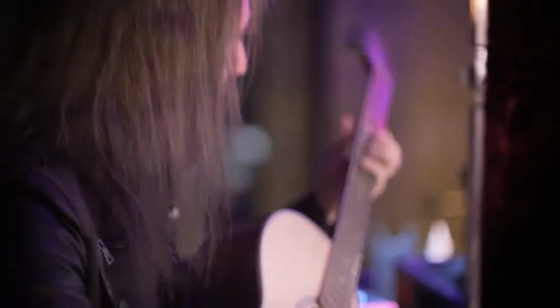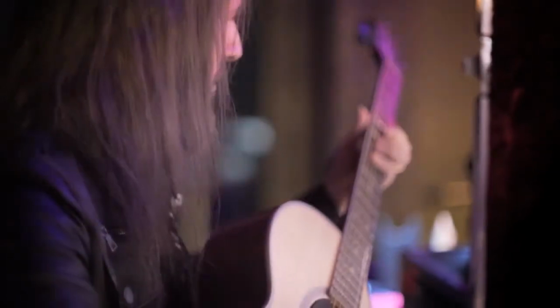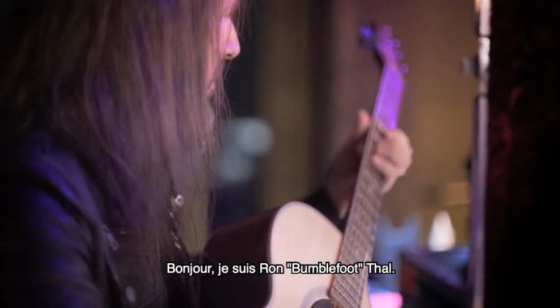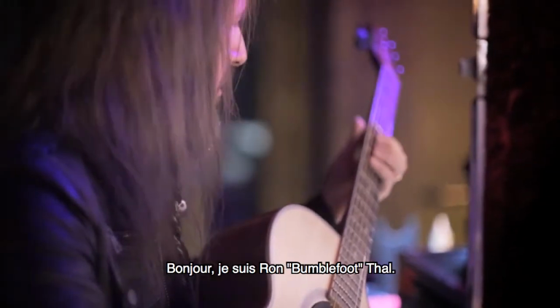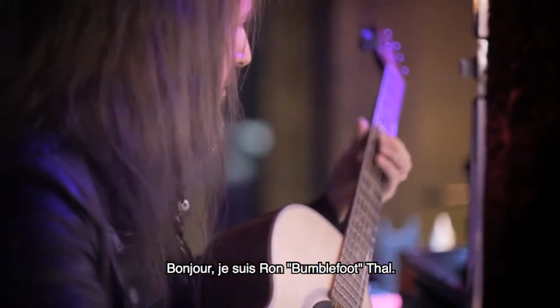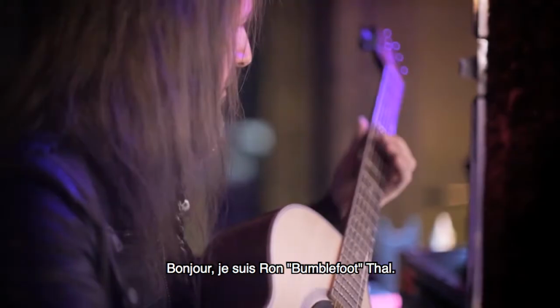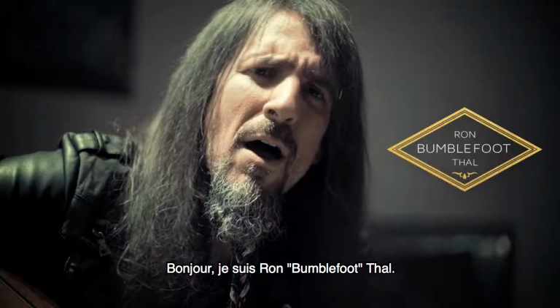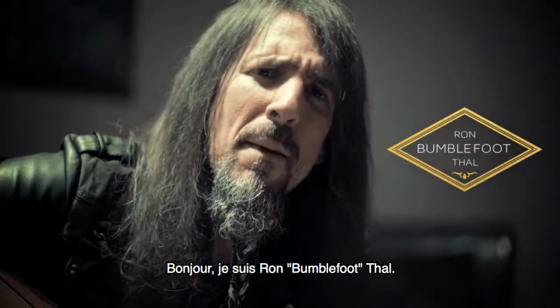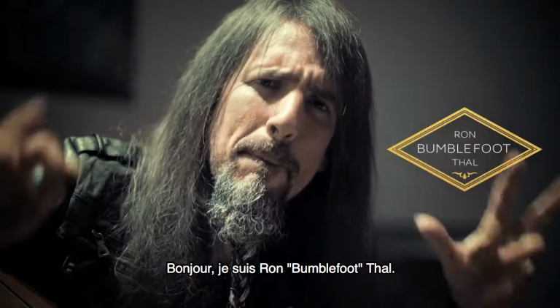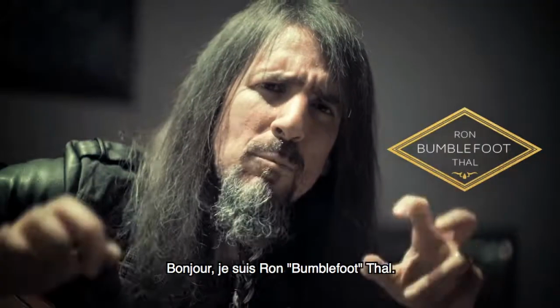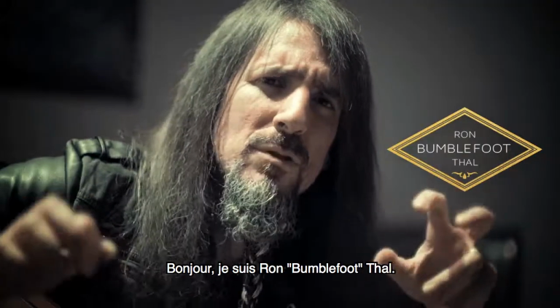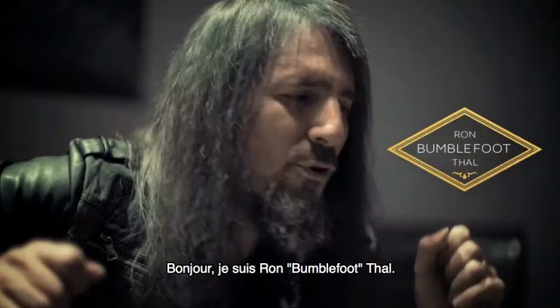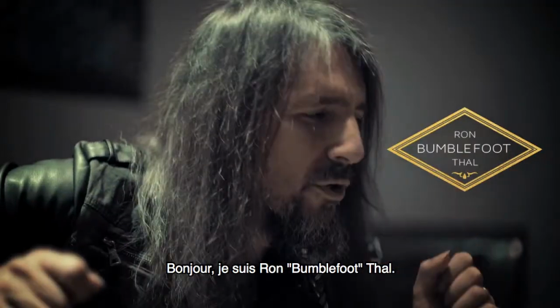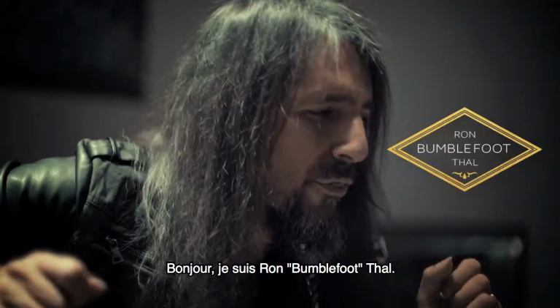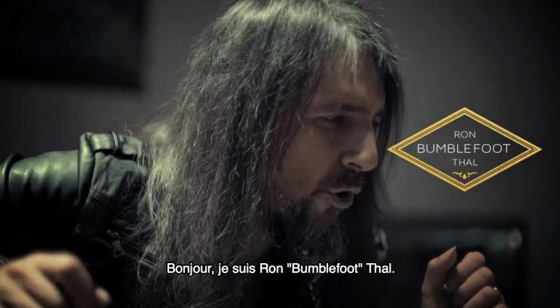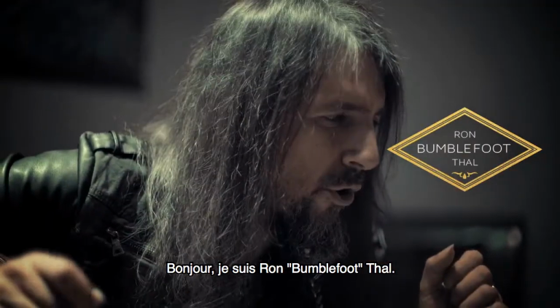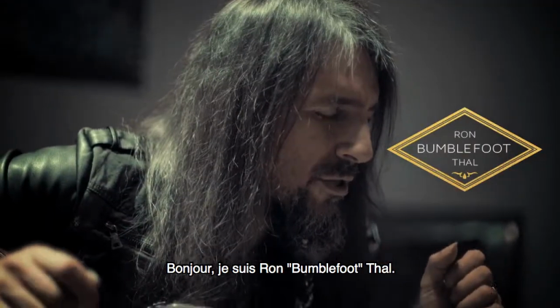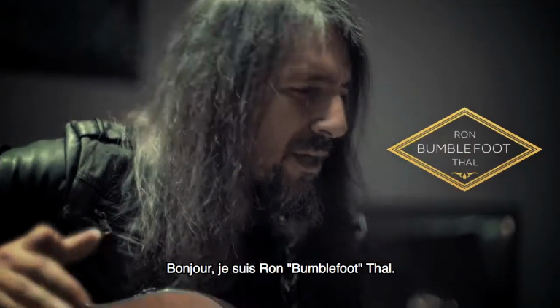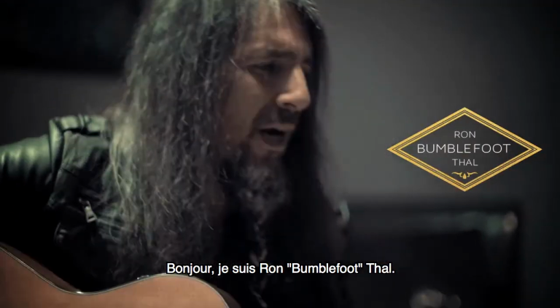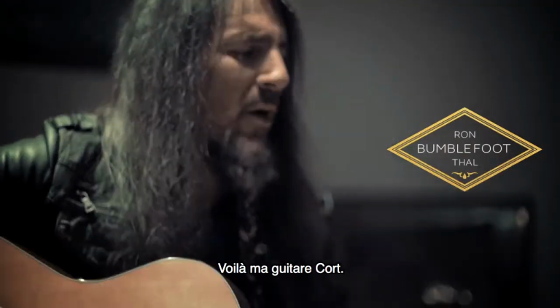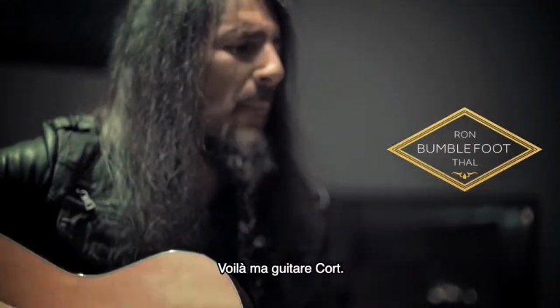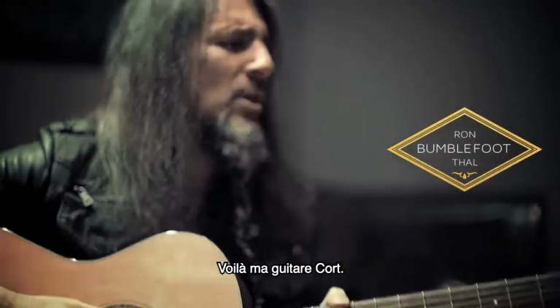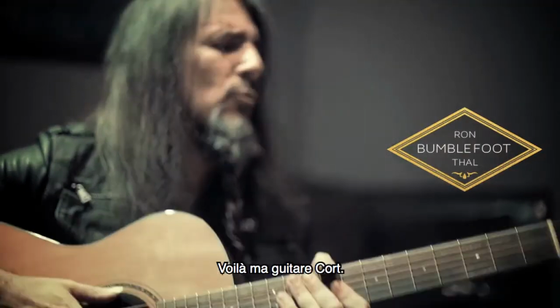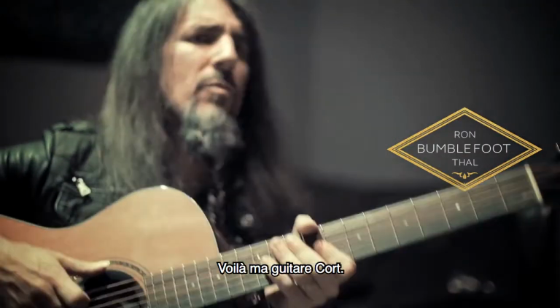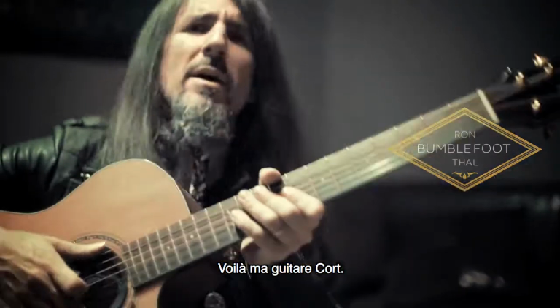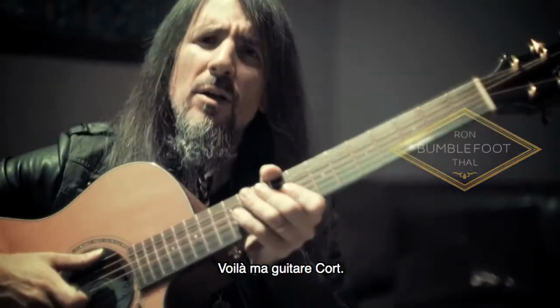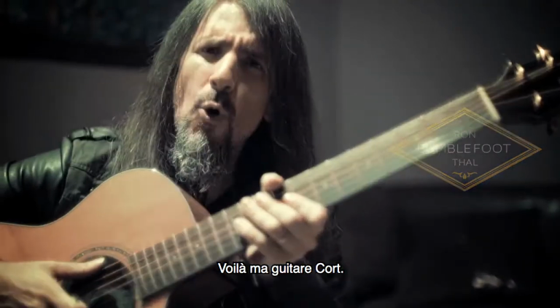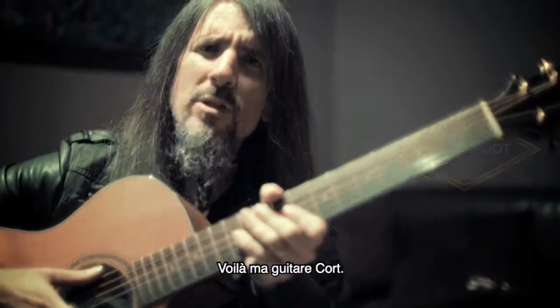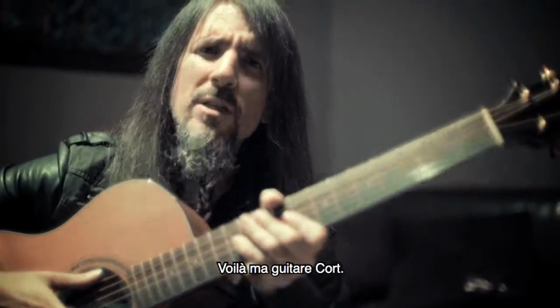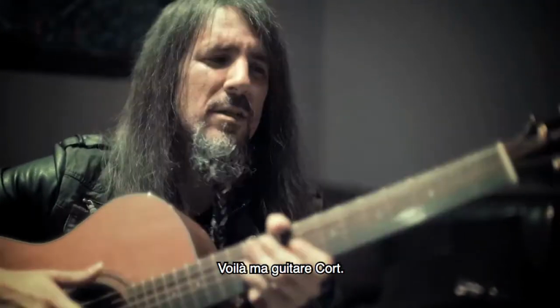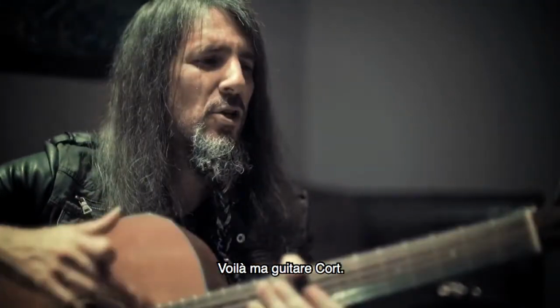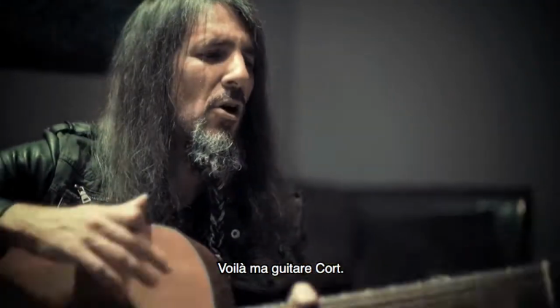Hello everybody, I am Ron Bumblefoot Thal. I am here with my Cort guitar.